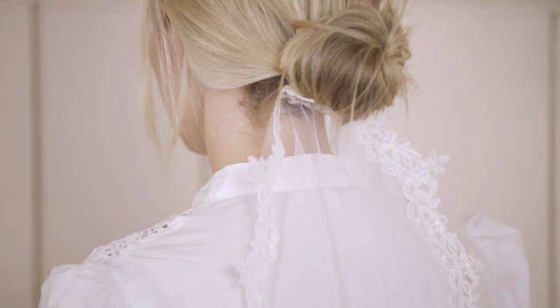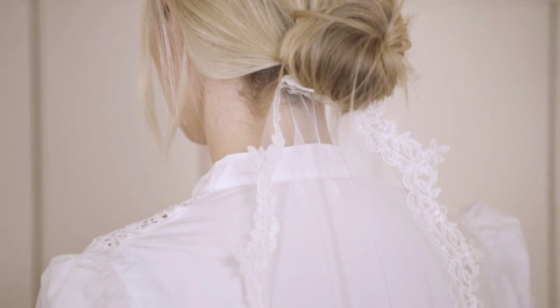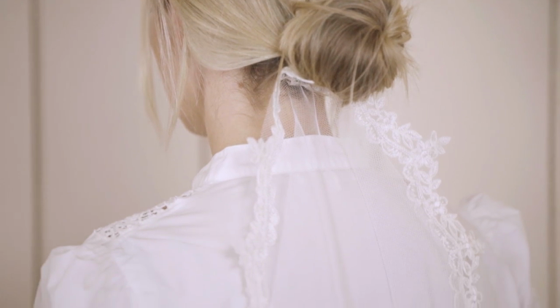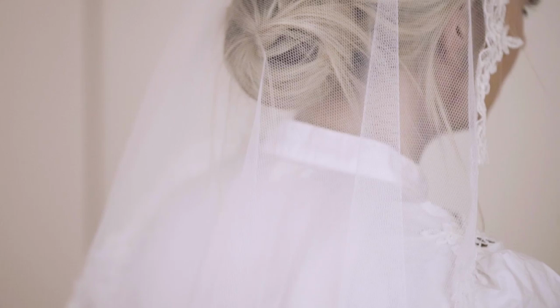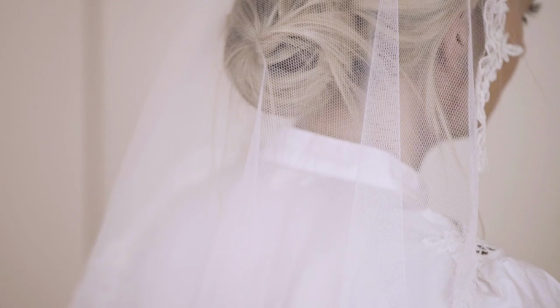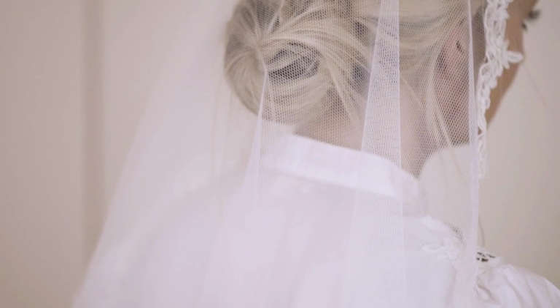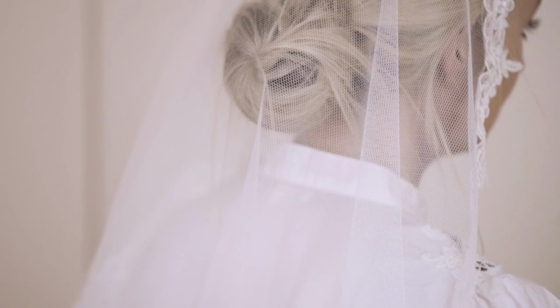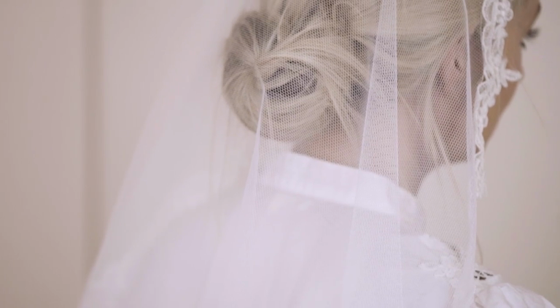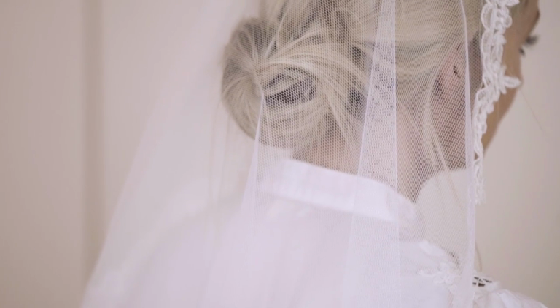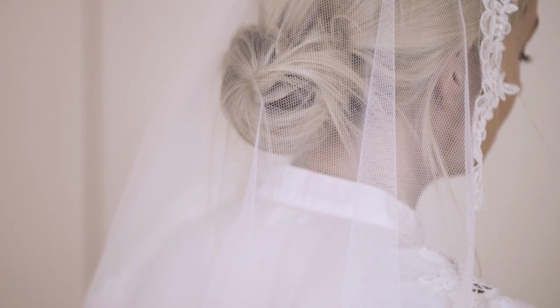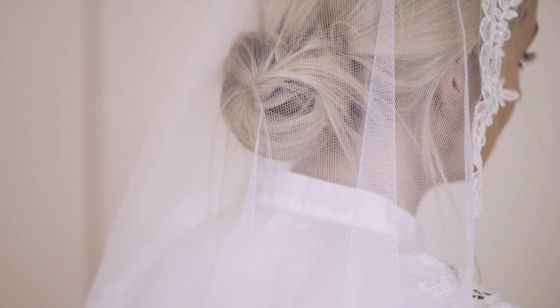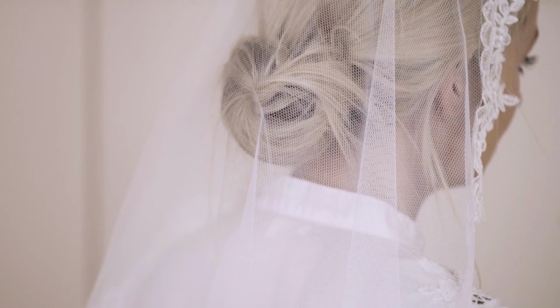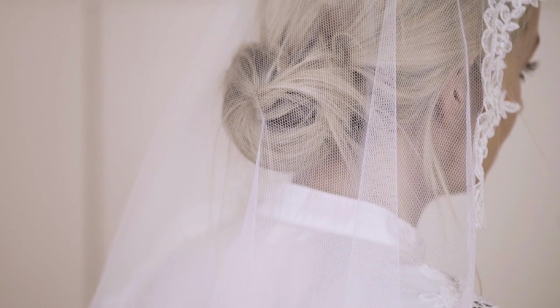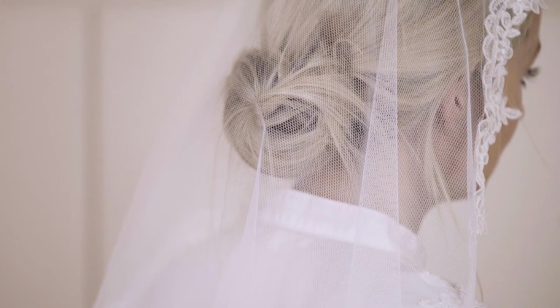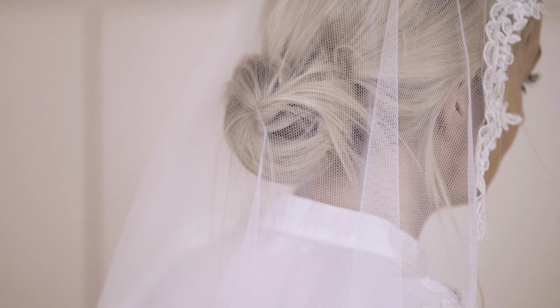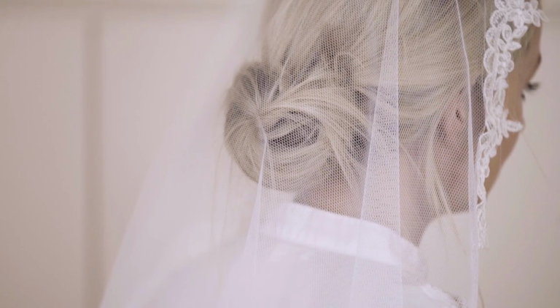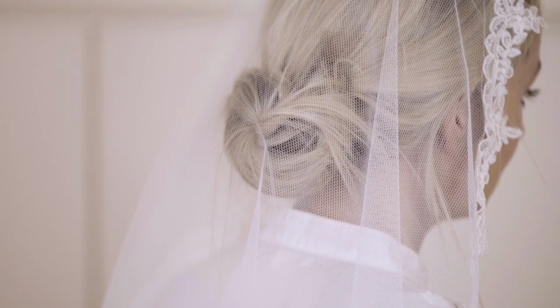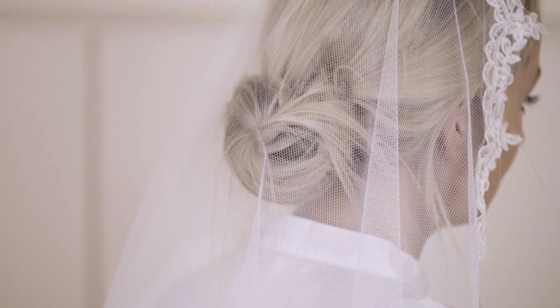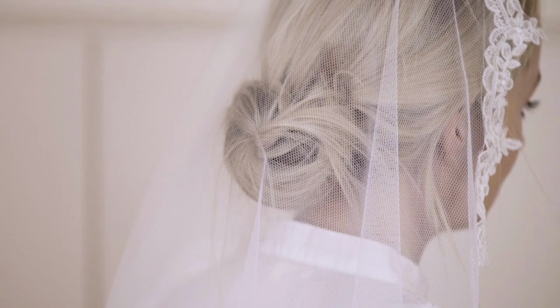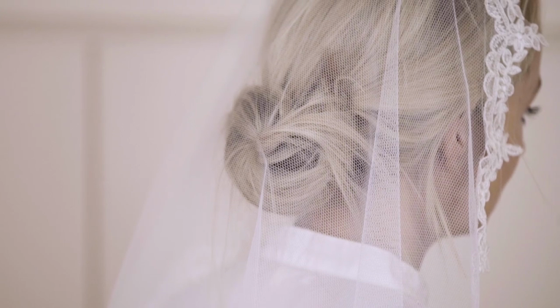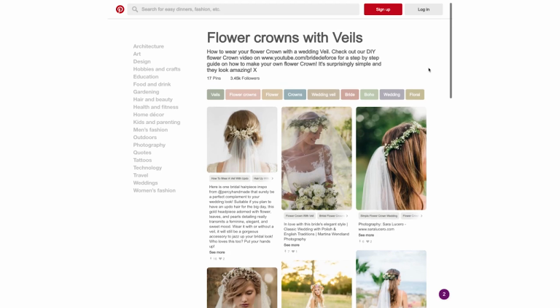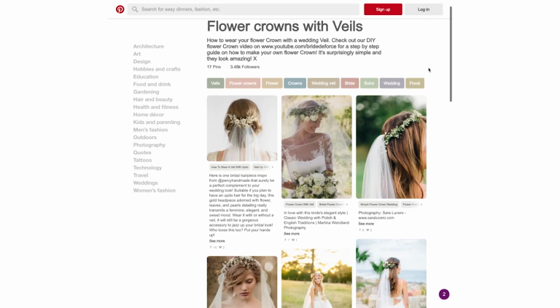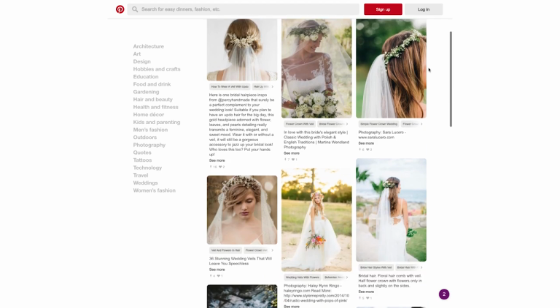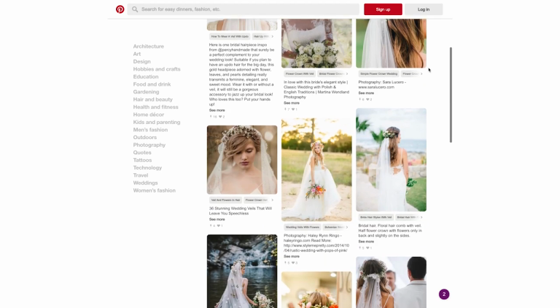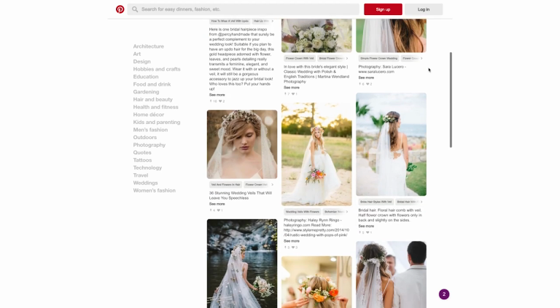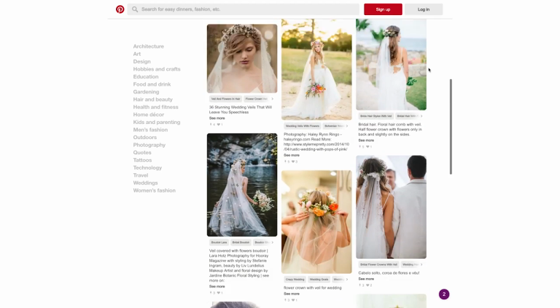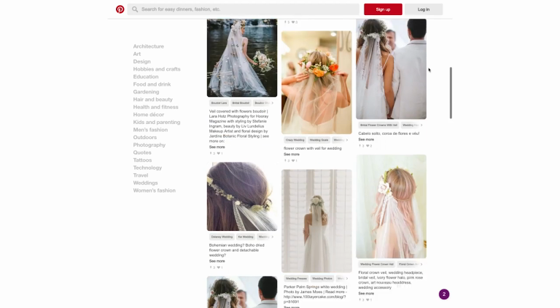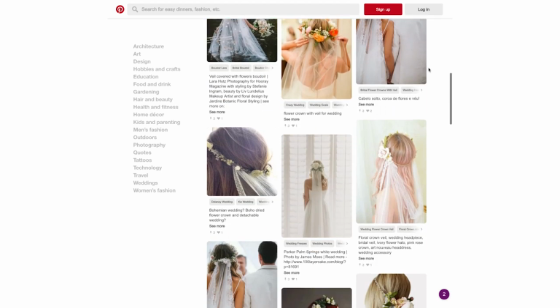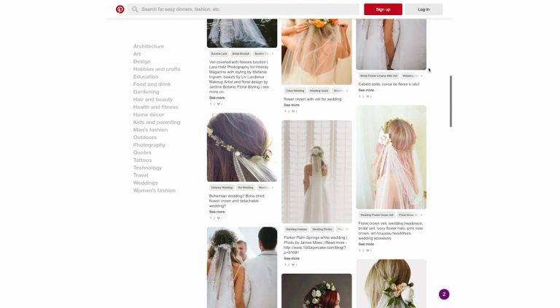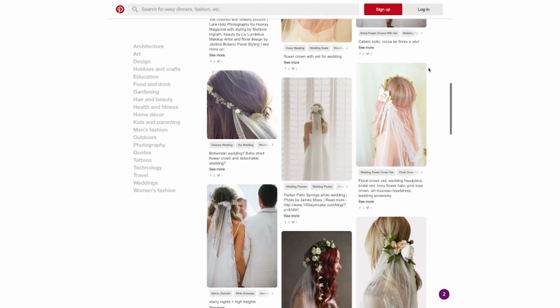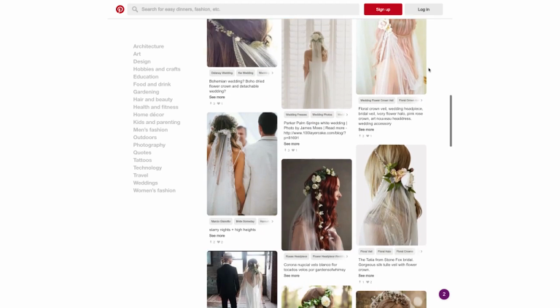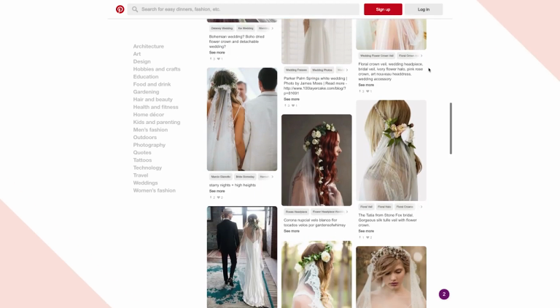There are loads of different ways to style it which I'll show you too, and if you want inspiration on how to personalise it, check out our Pinterest boards and I'll pop the link below.